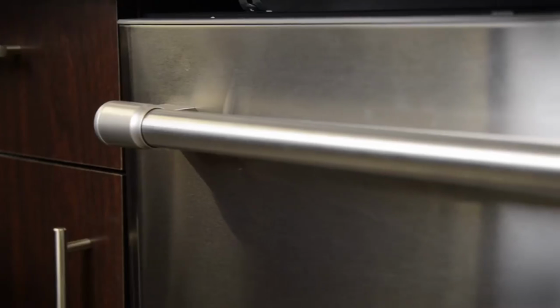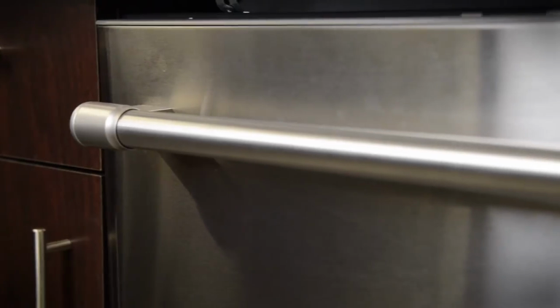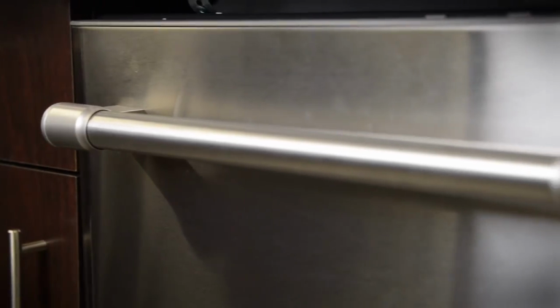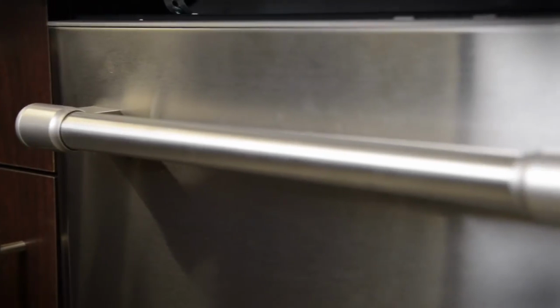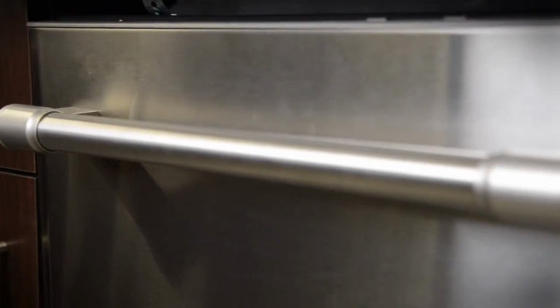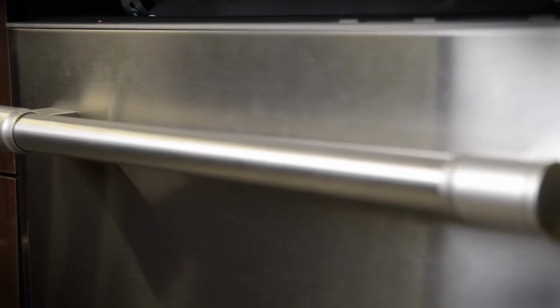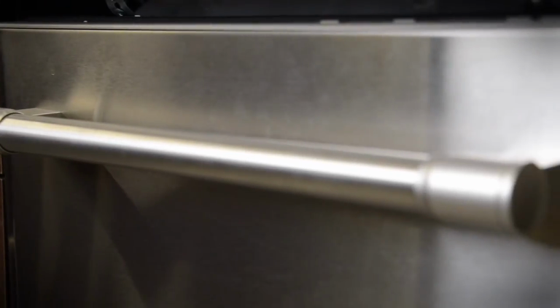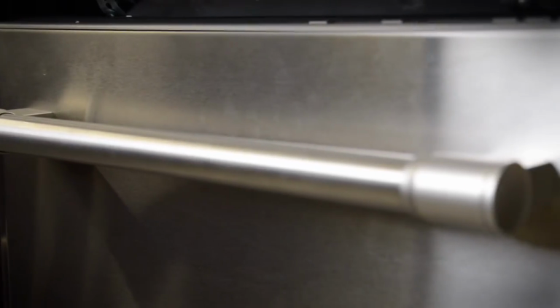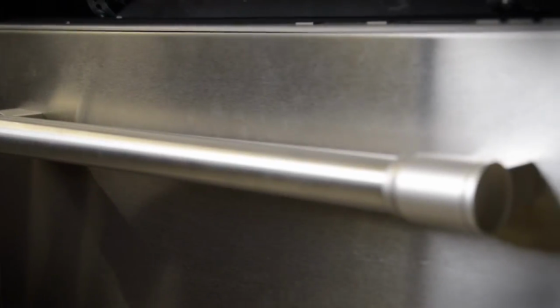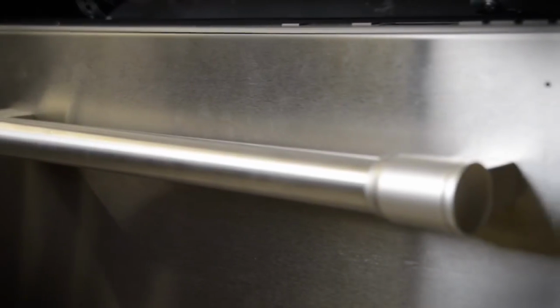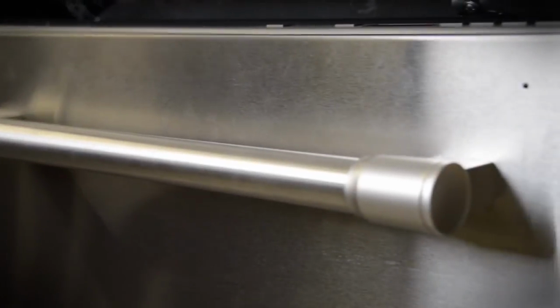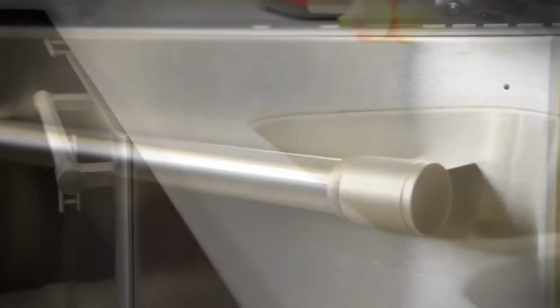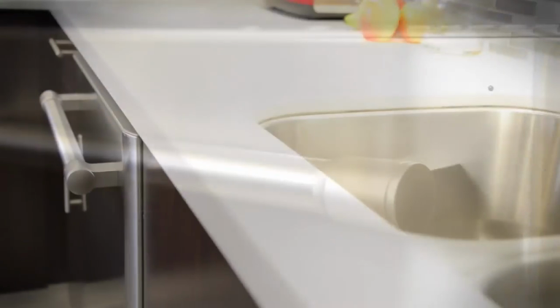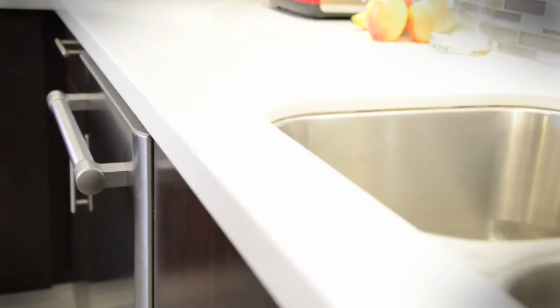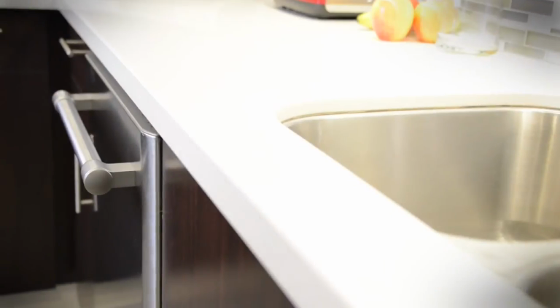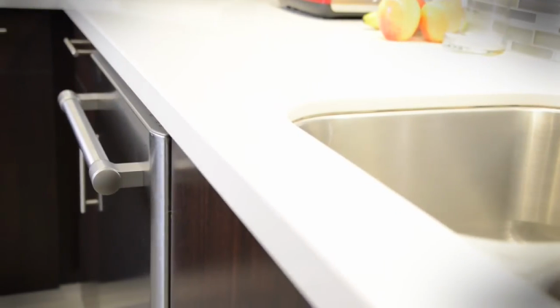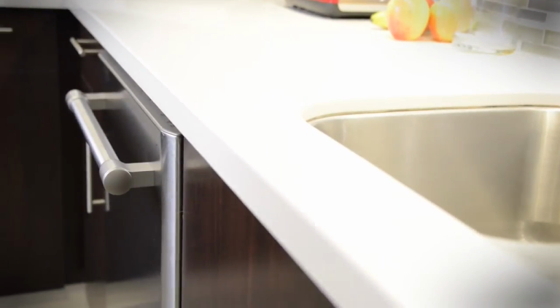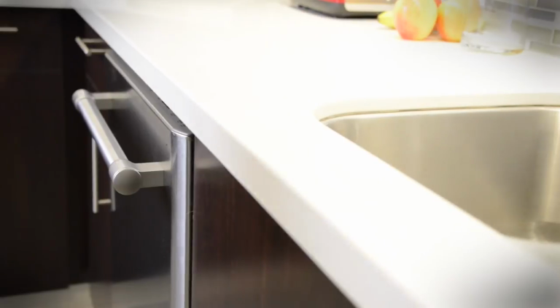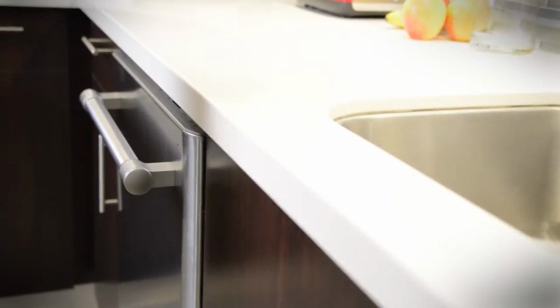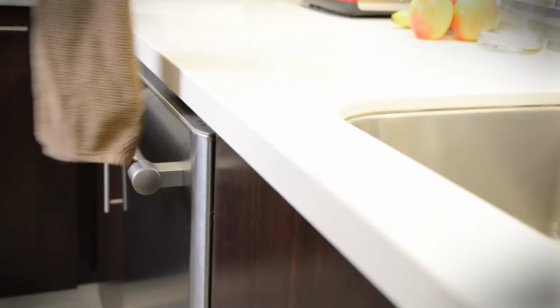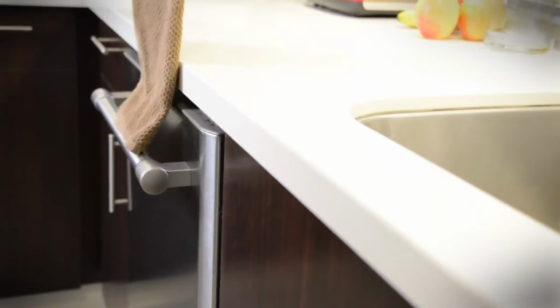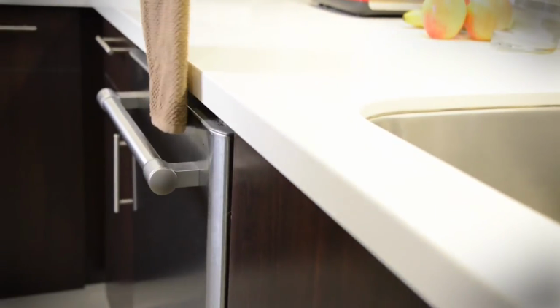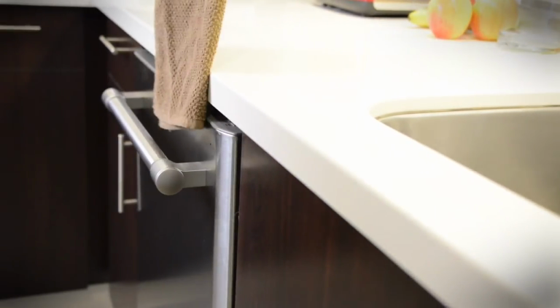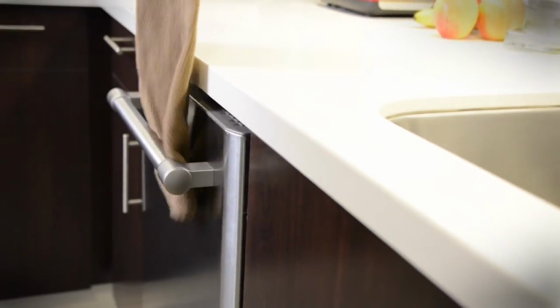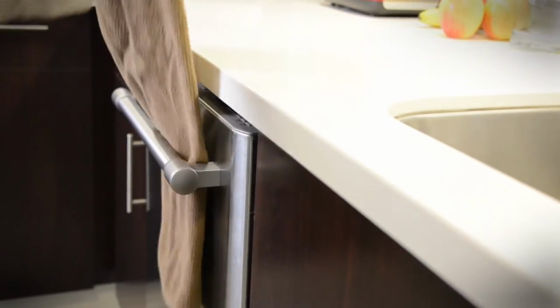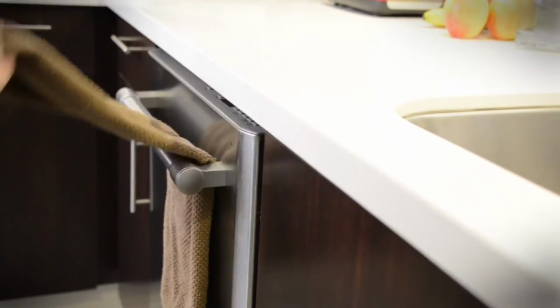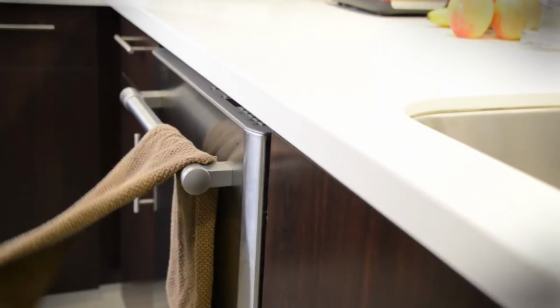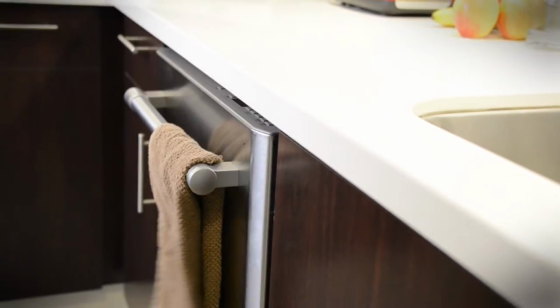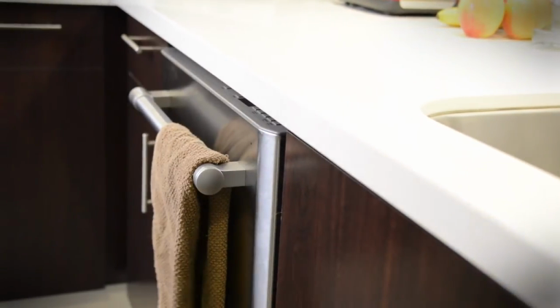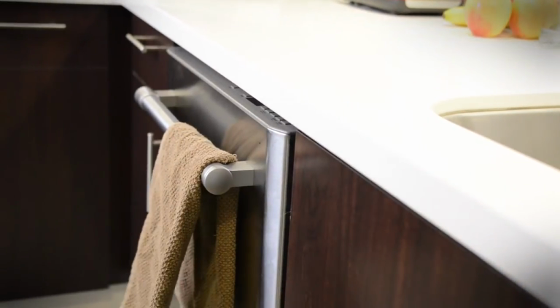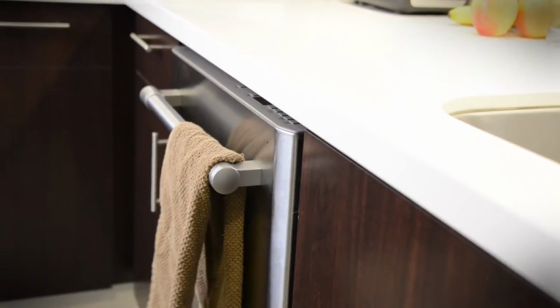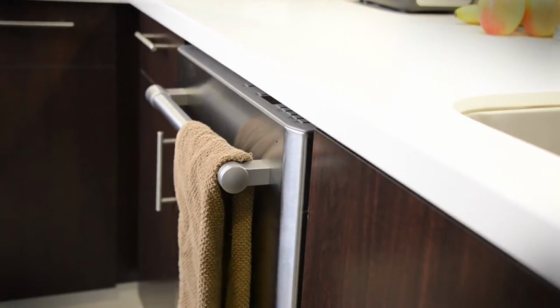Unlike a lot of flat front dishwashers, the Maytag actually has a bar where you can hang a towel. It's a small but convenient feature you'll want when it's right next to your sink.